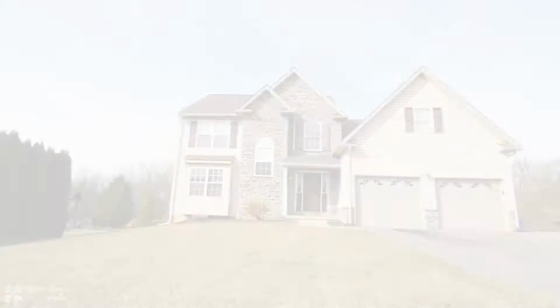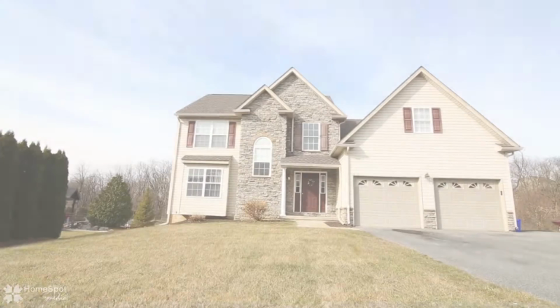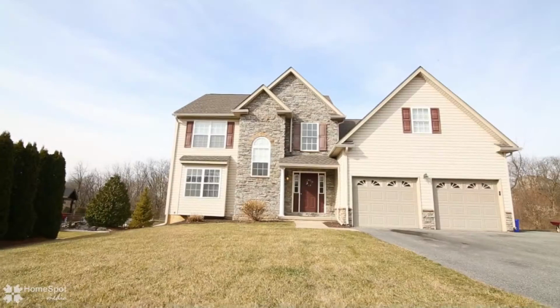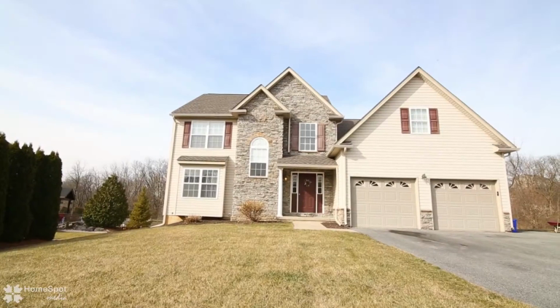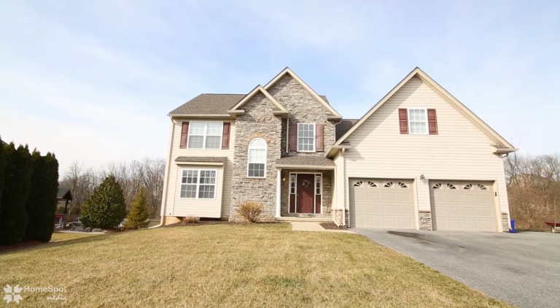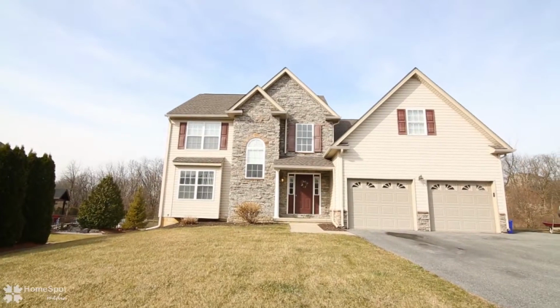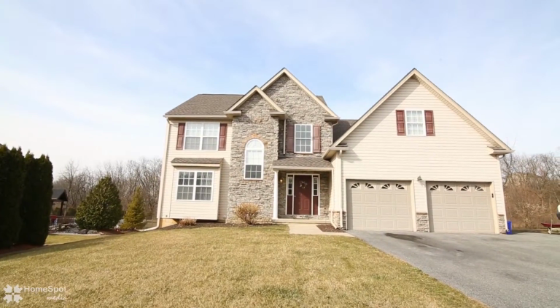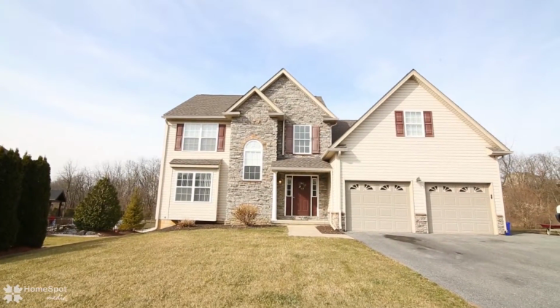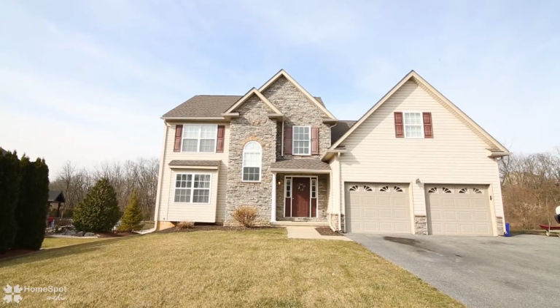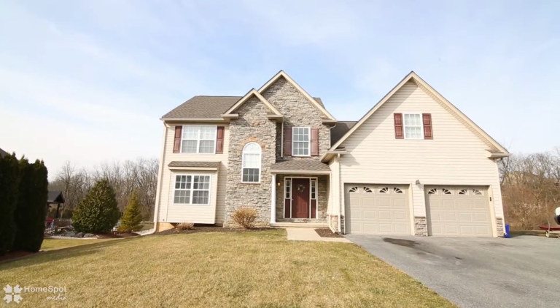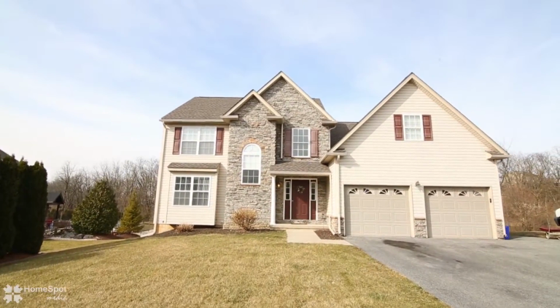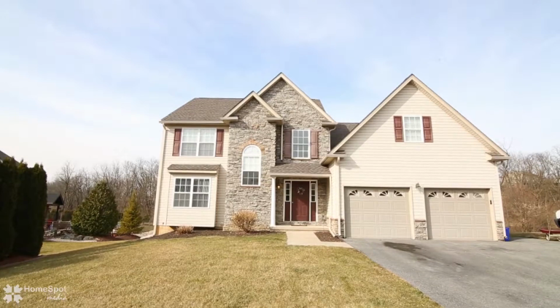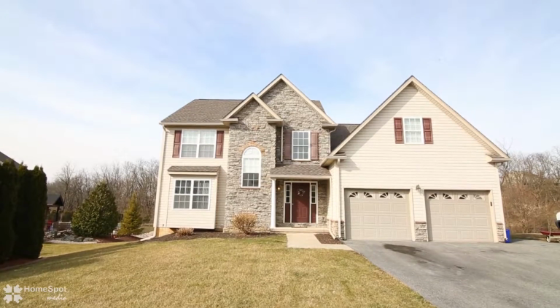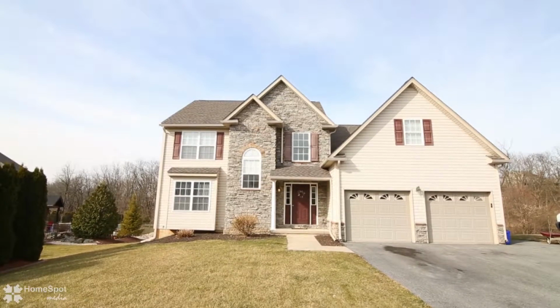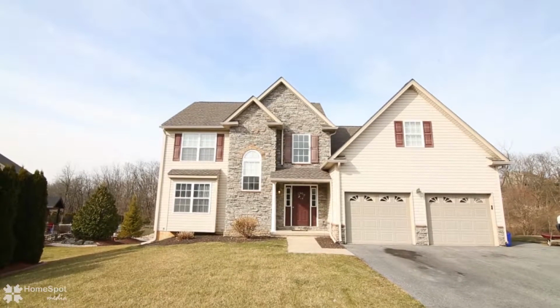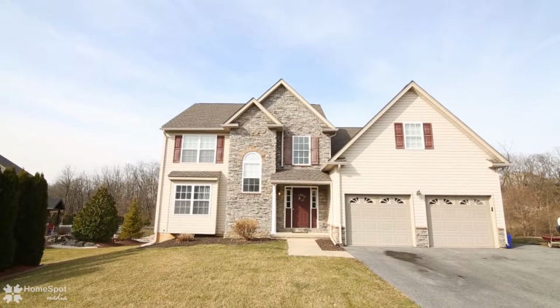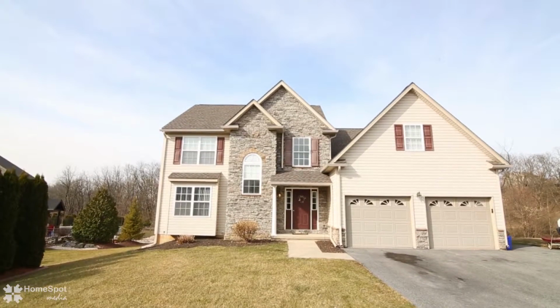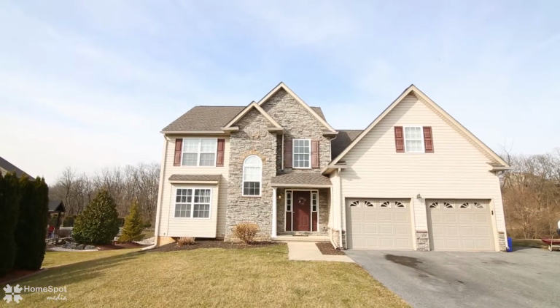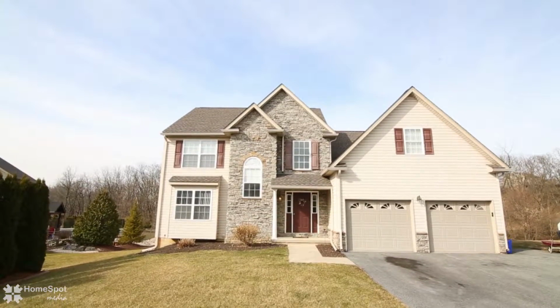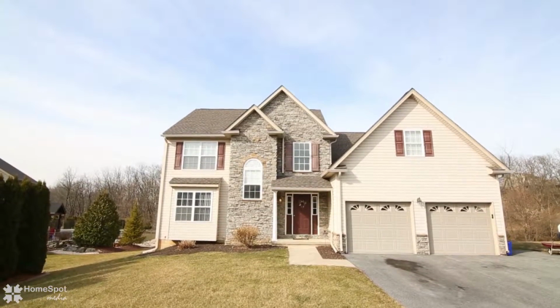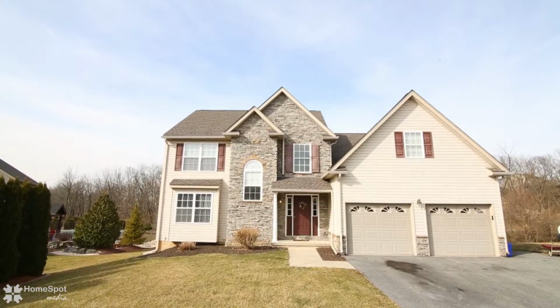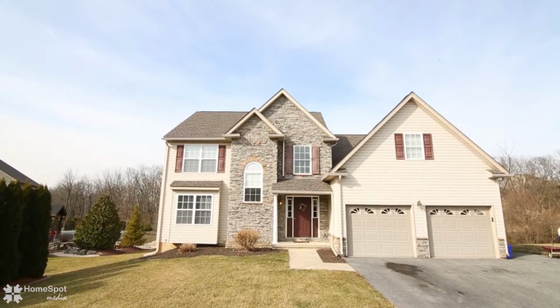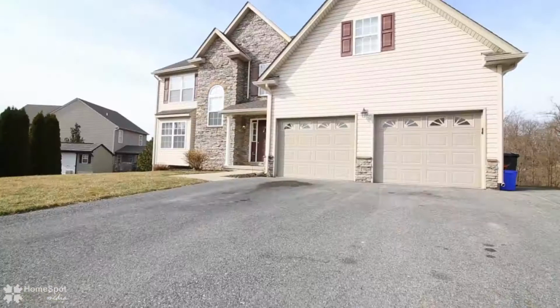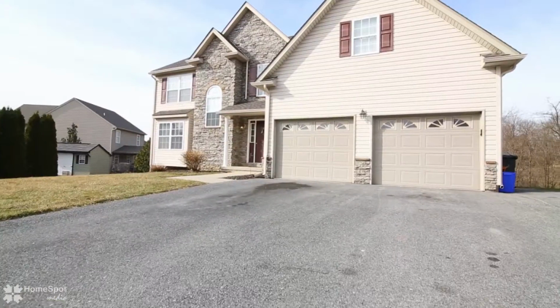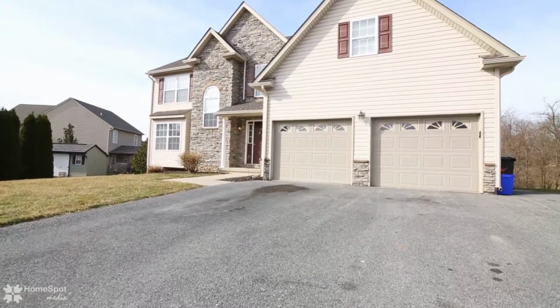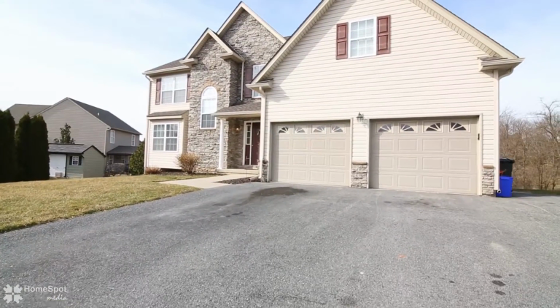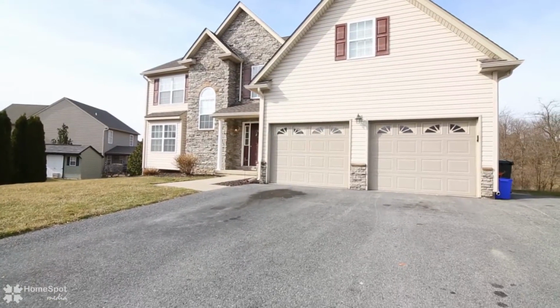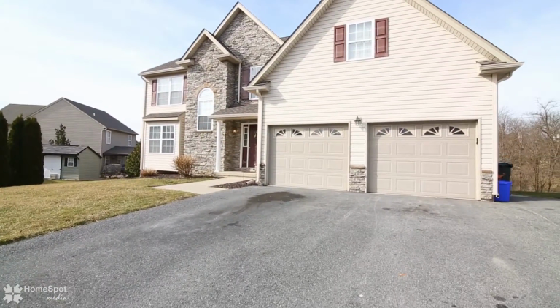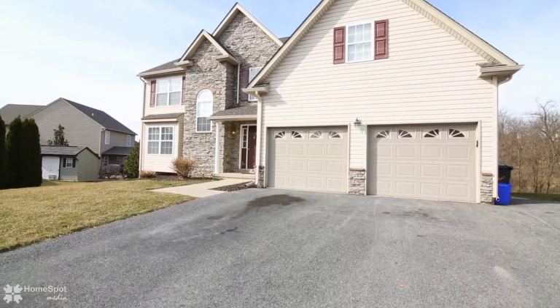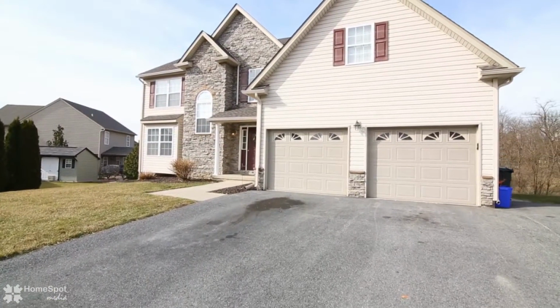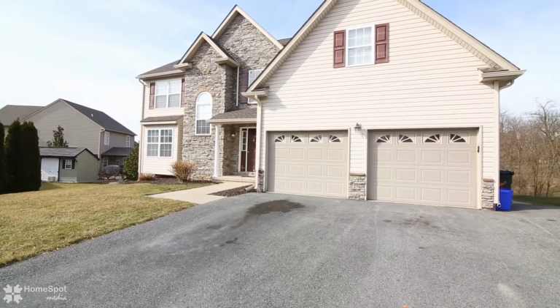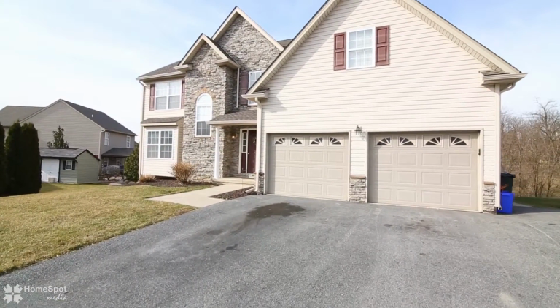Welcome to 302 Adriana Court, a charming two-story on a quiet cul-de-sac in Northampton School District.